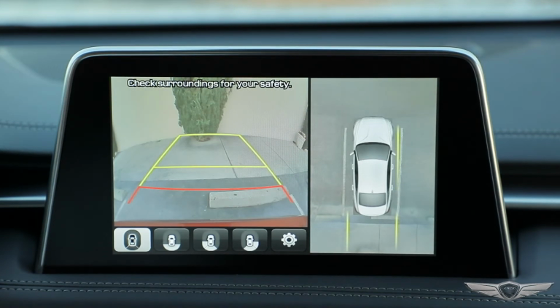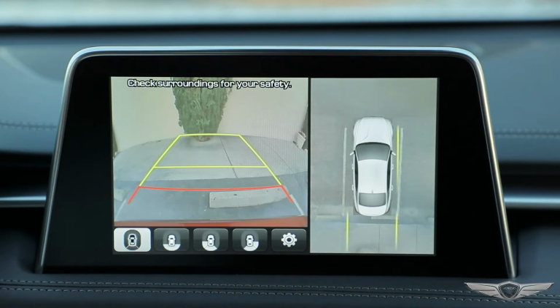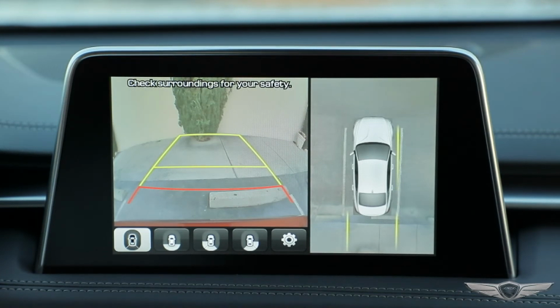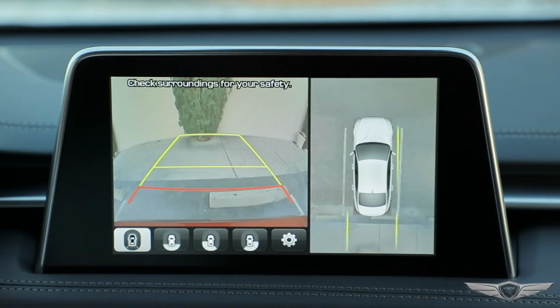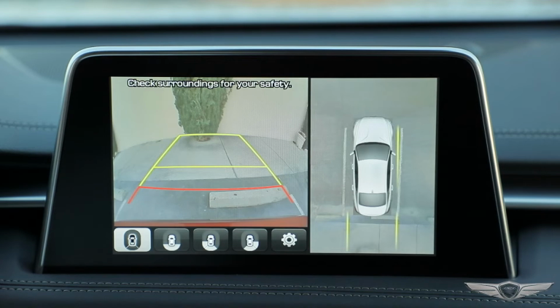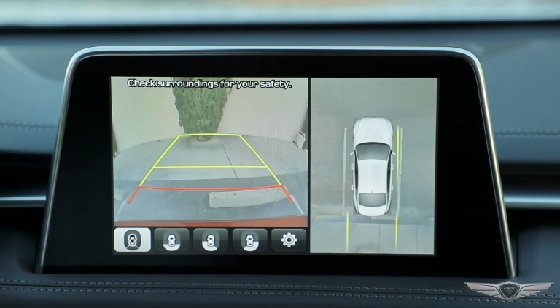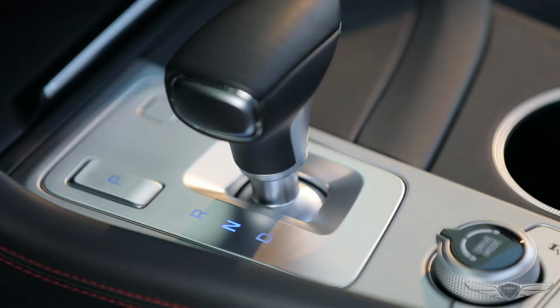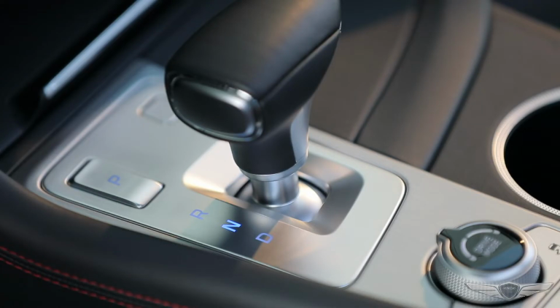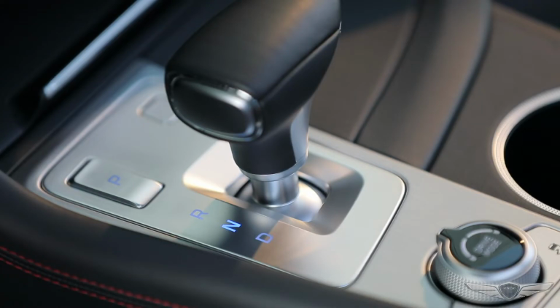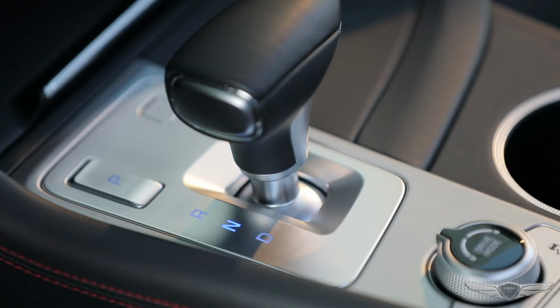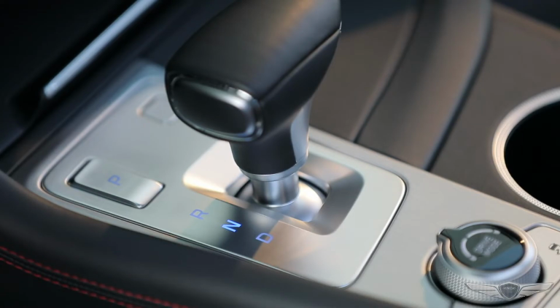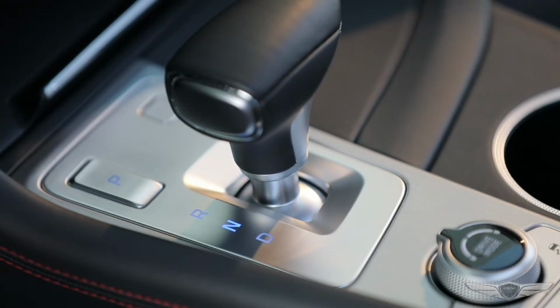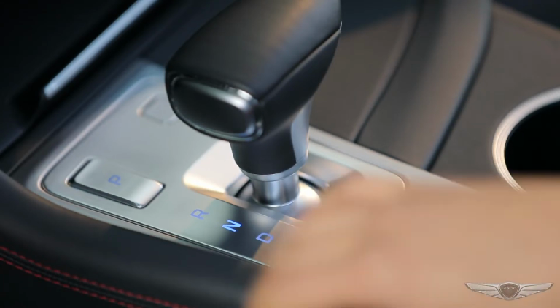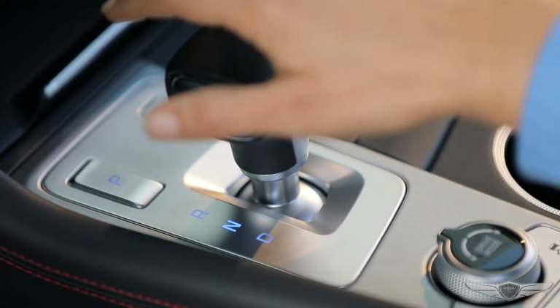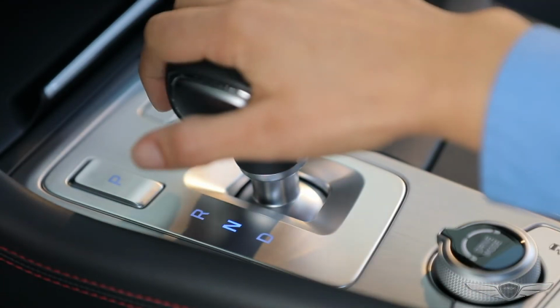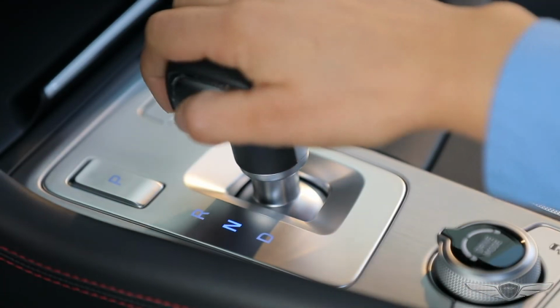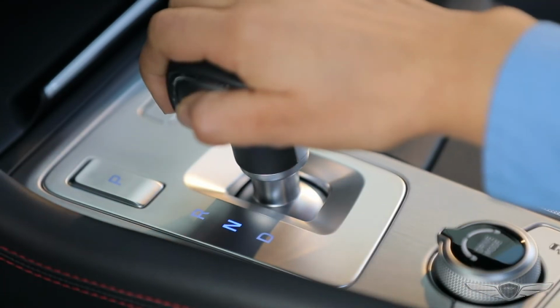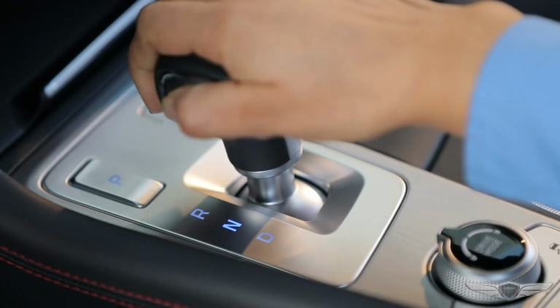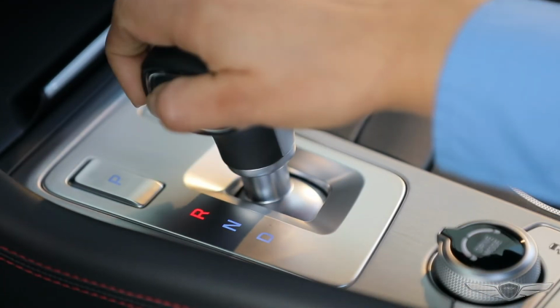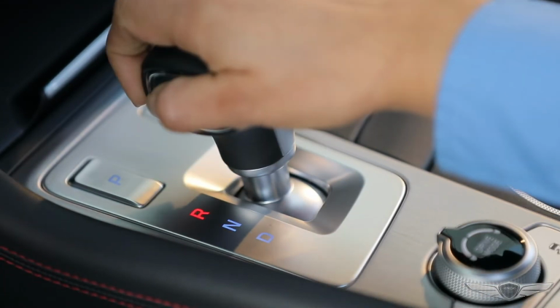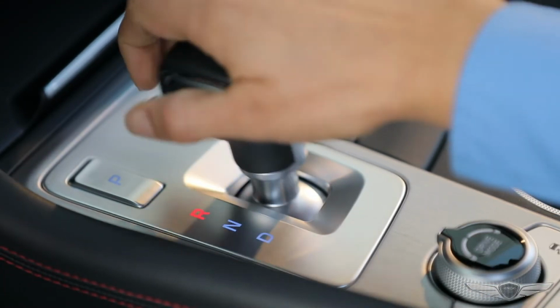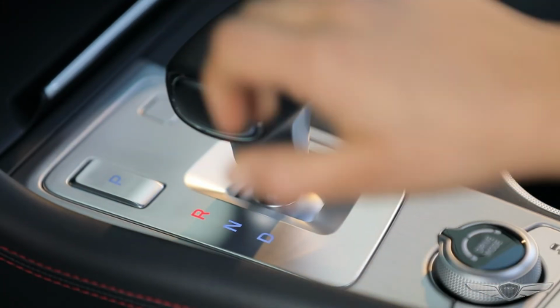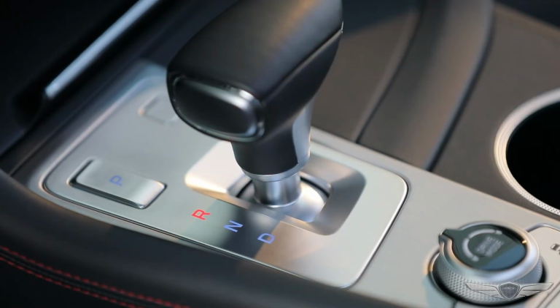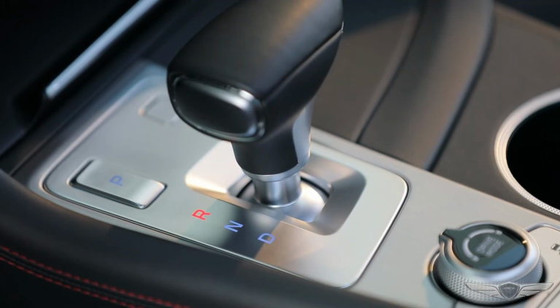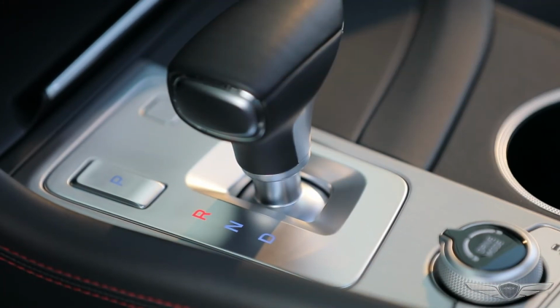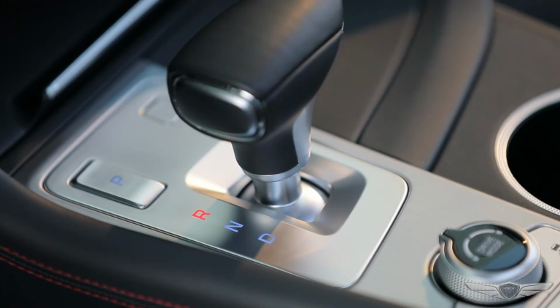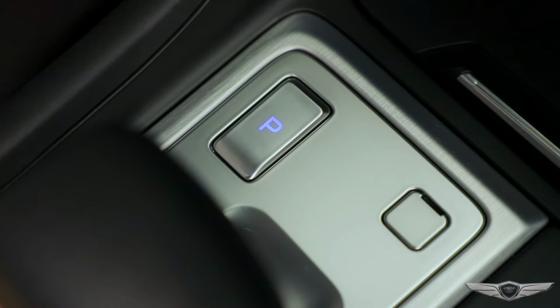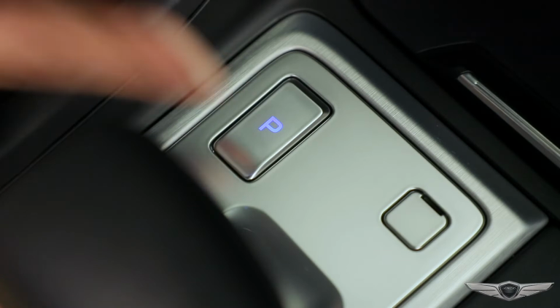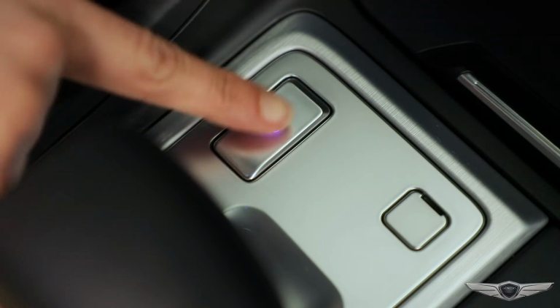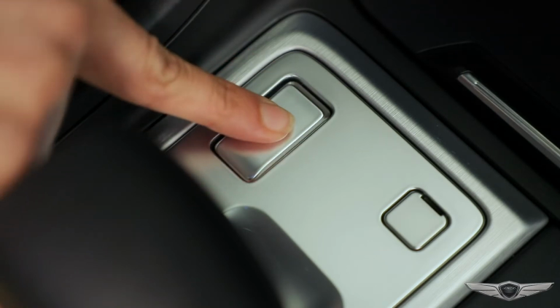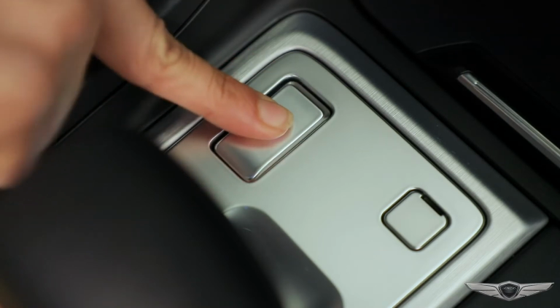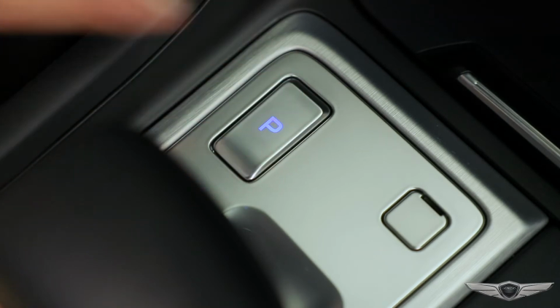When the vehicle is running, the system is activated as soon as the vehicle is put into reverse, and it will disappear when the vehicle is put into park.